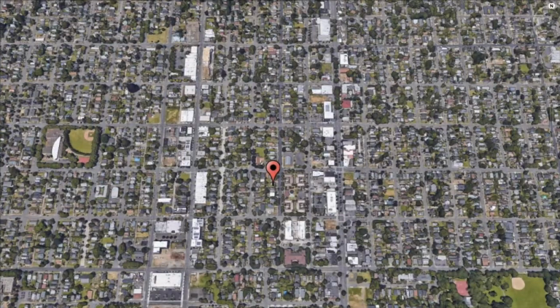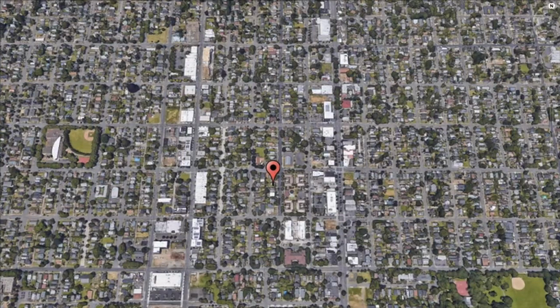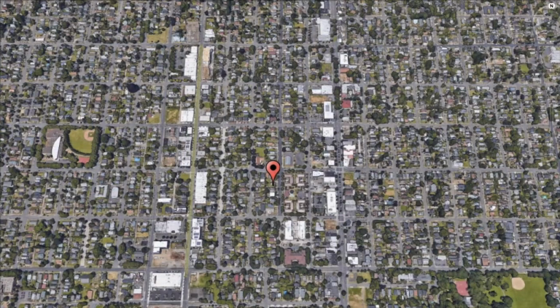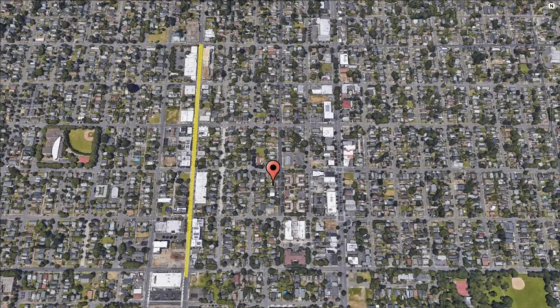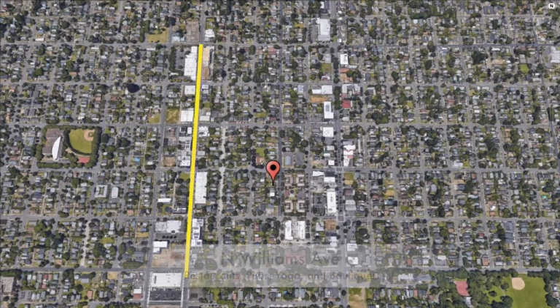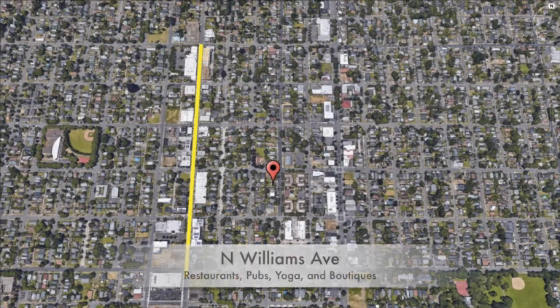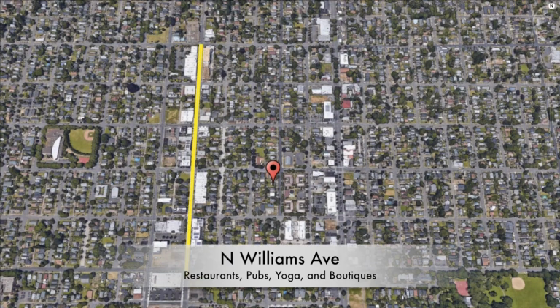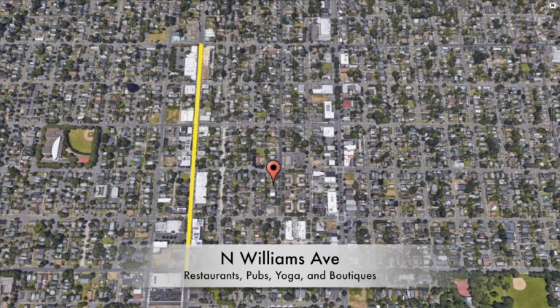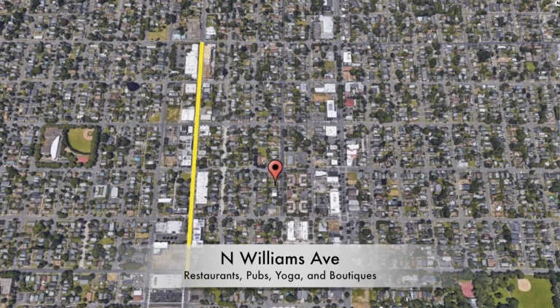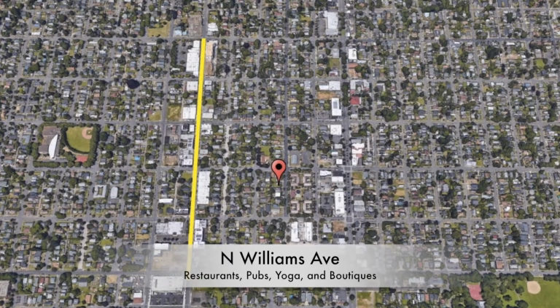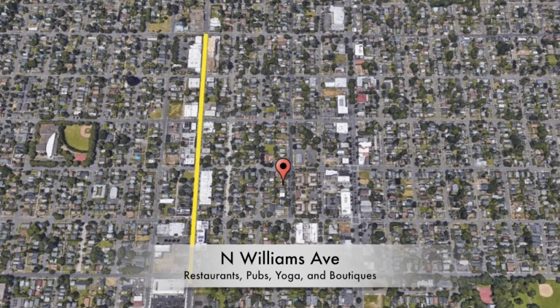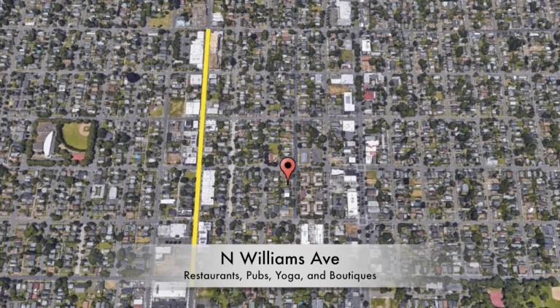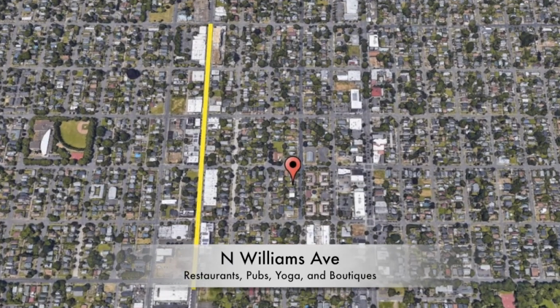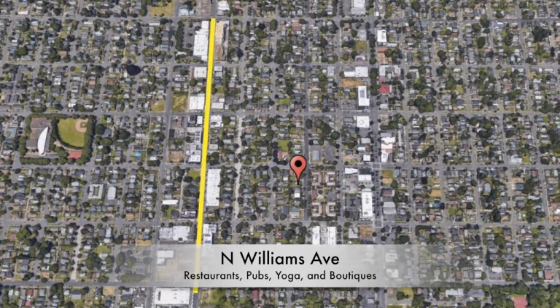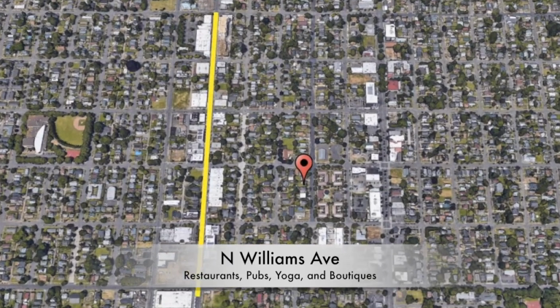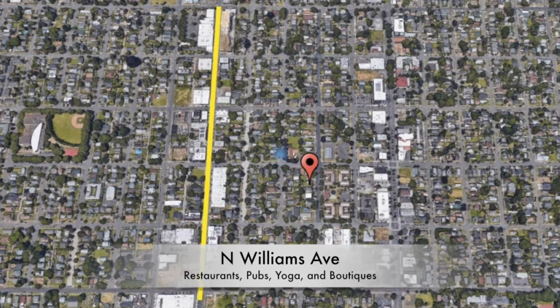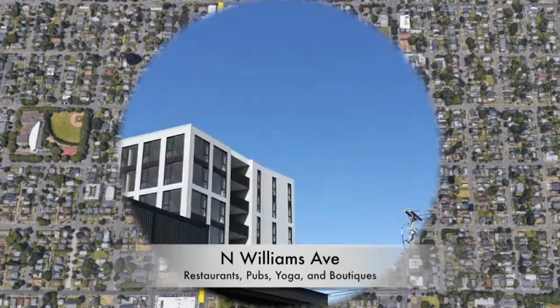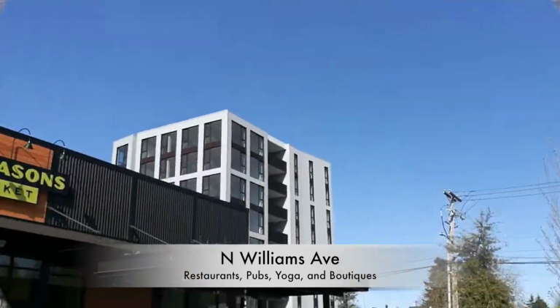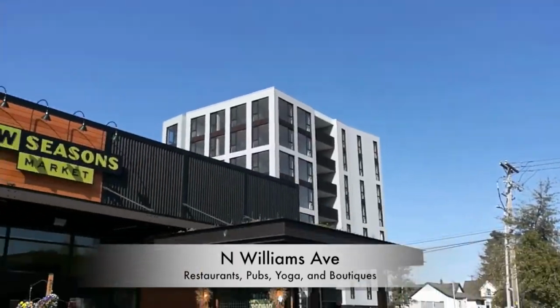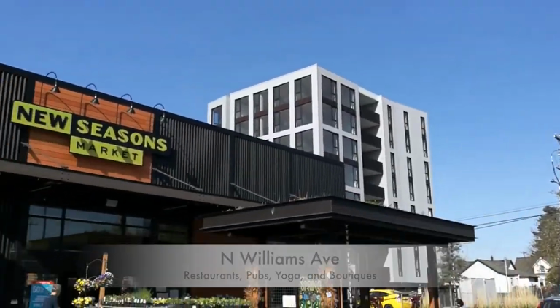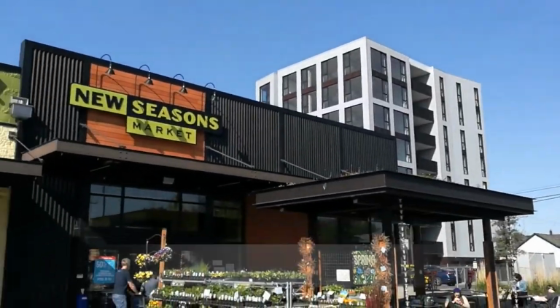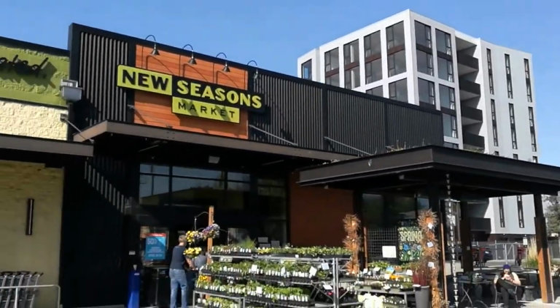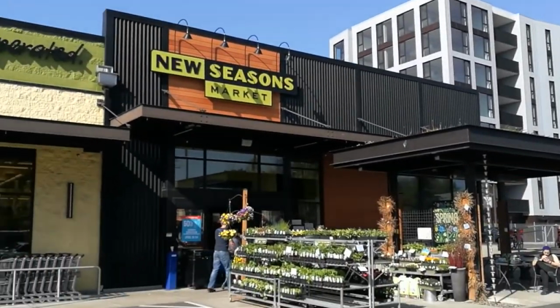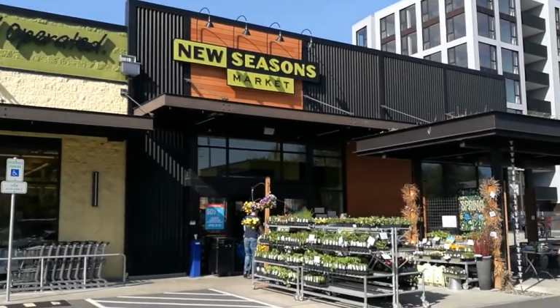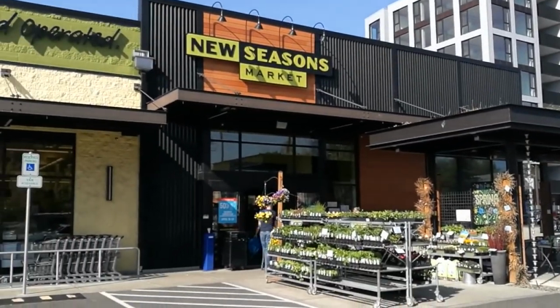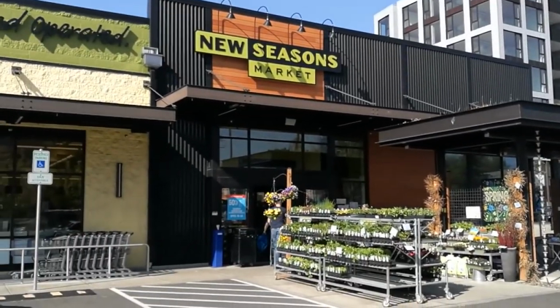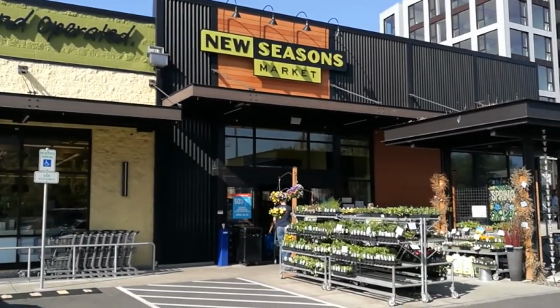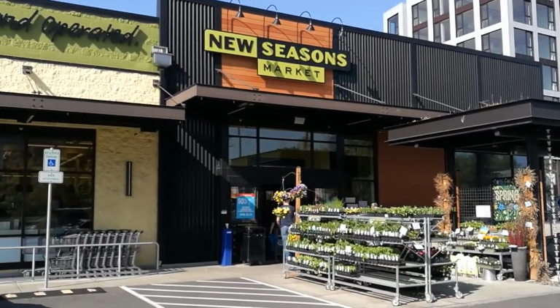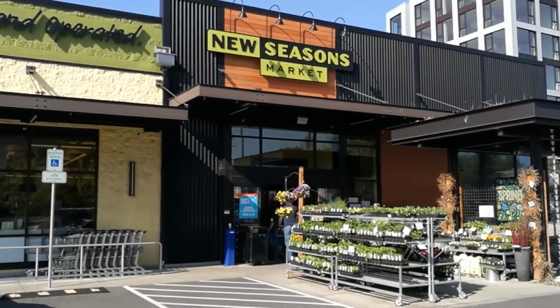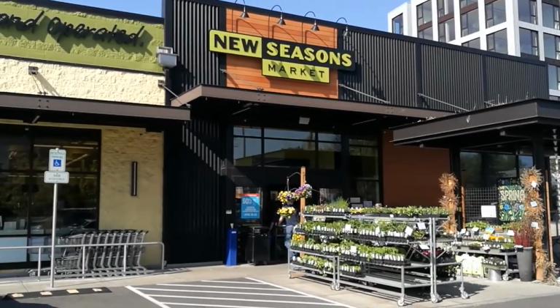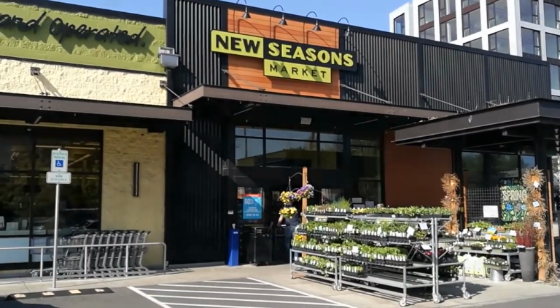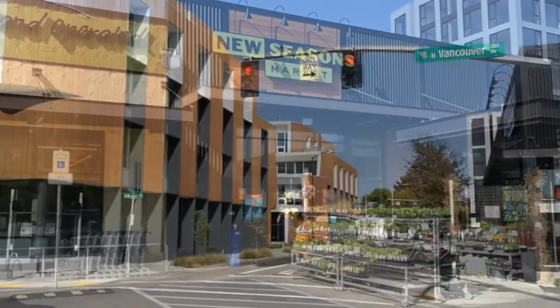And you just can't beat this location. The home is only a few blocks from a New Seasons Market and the many restaurants and shops of North Williams.